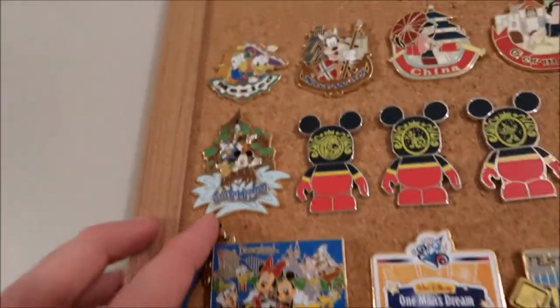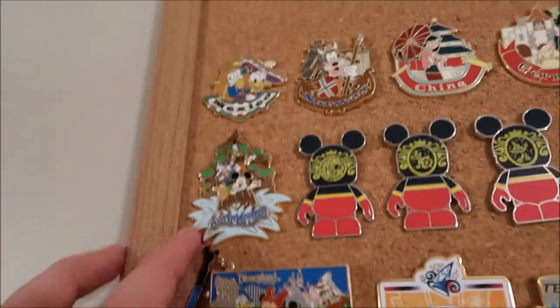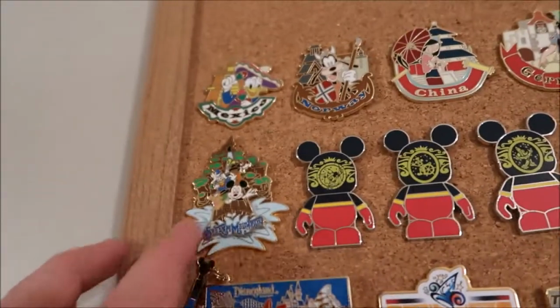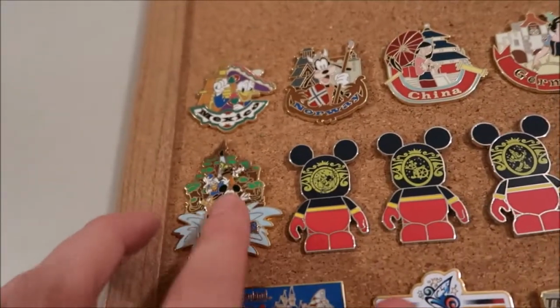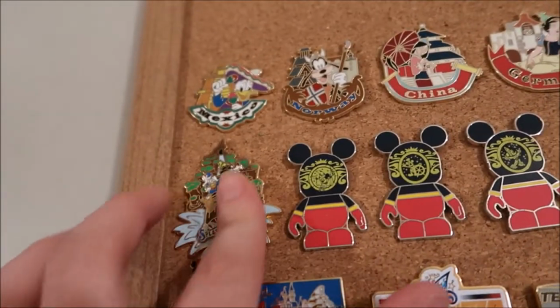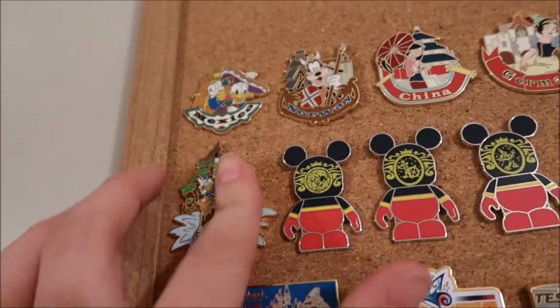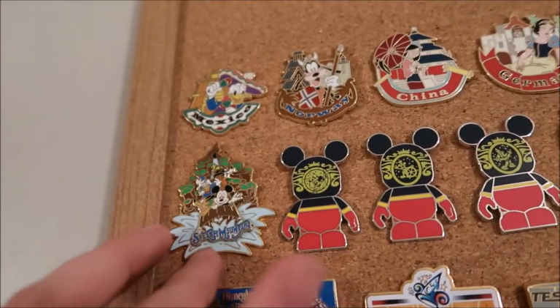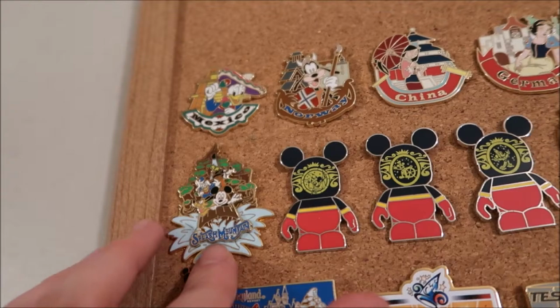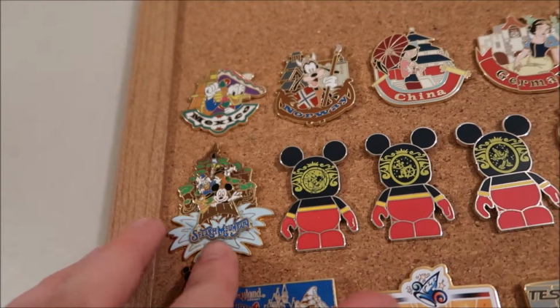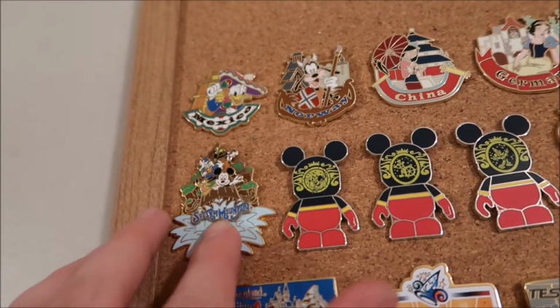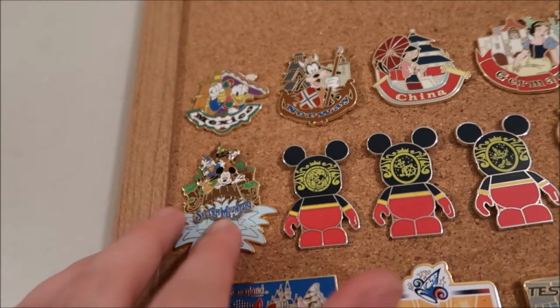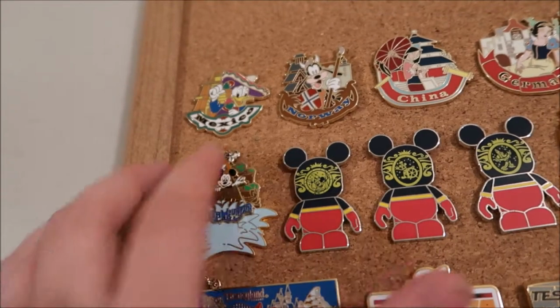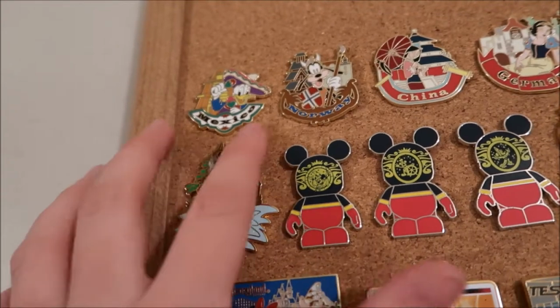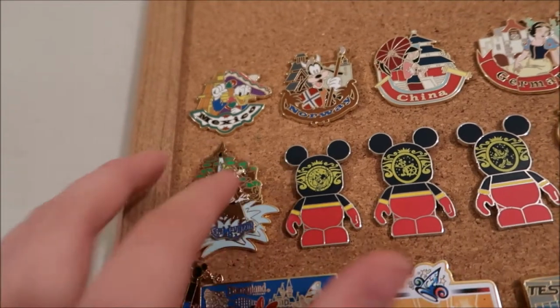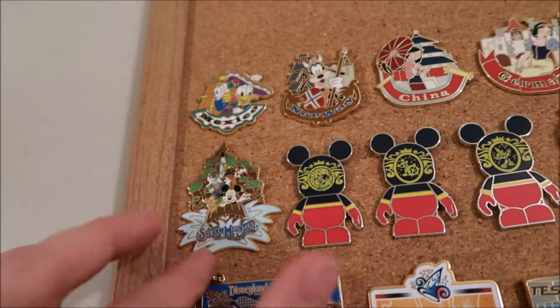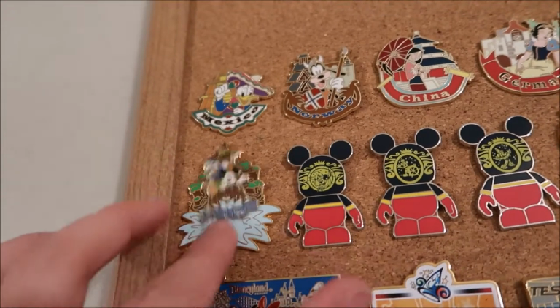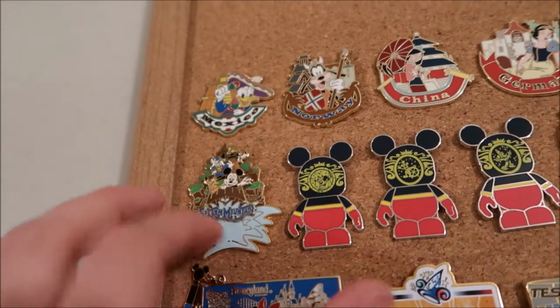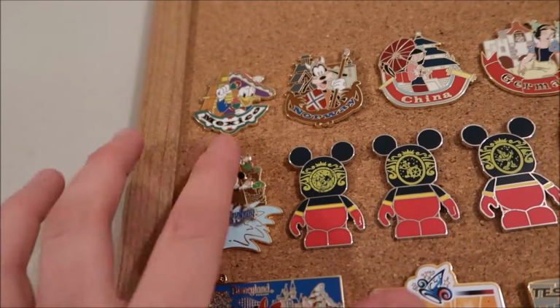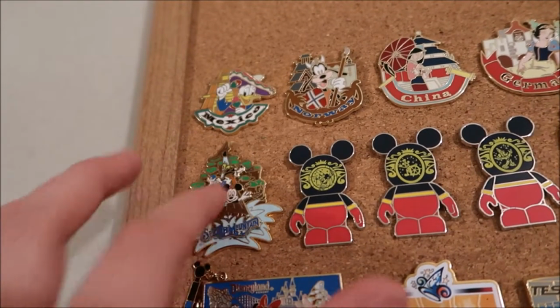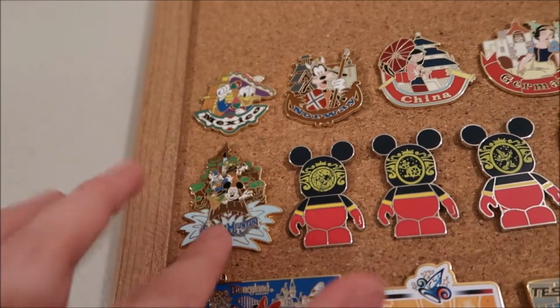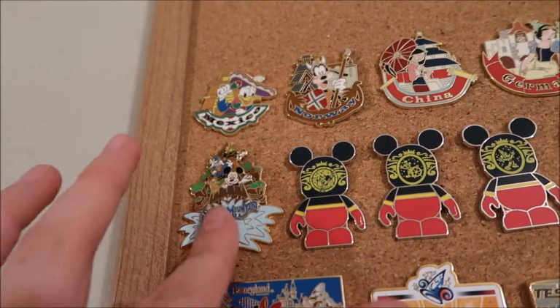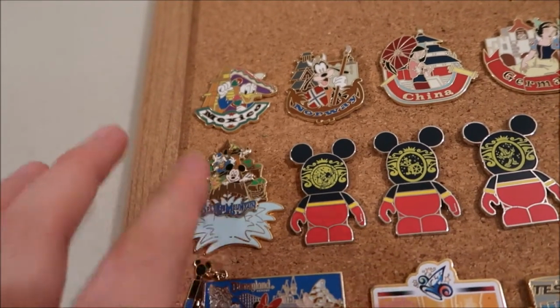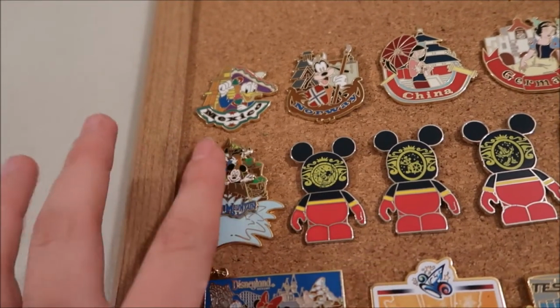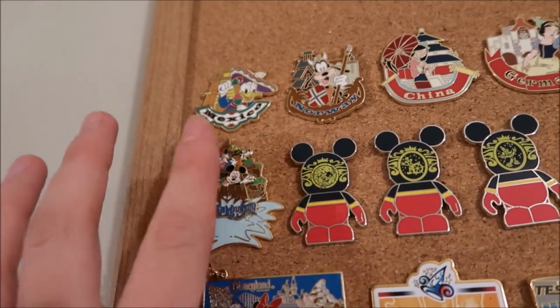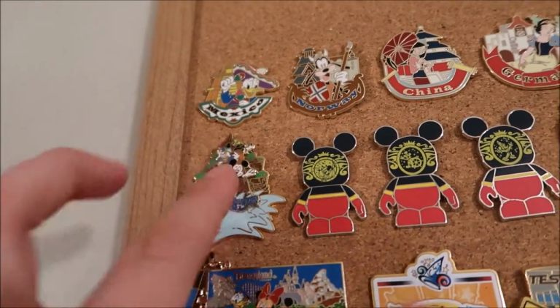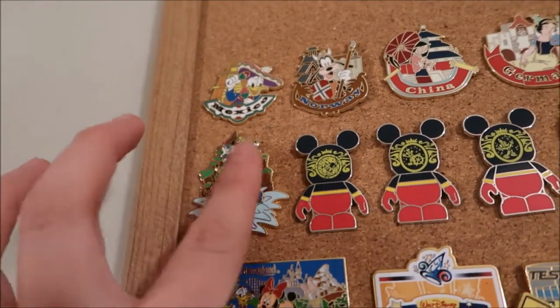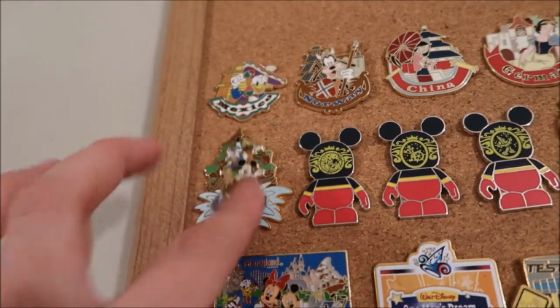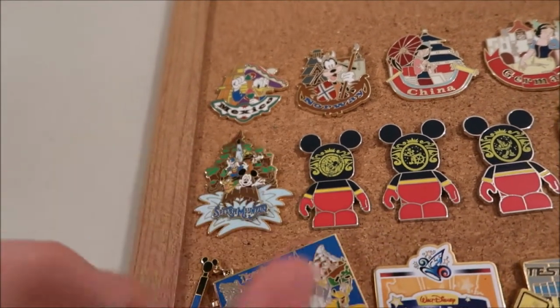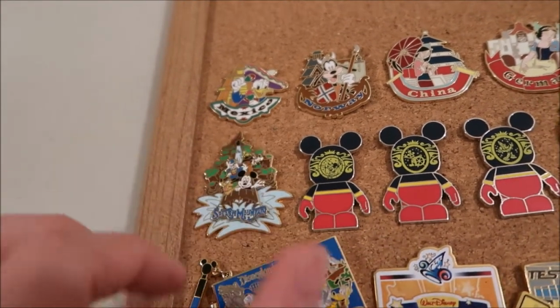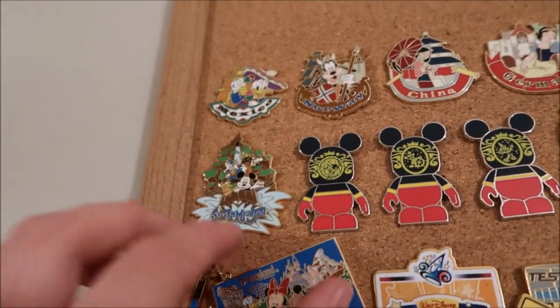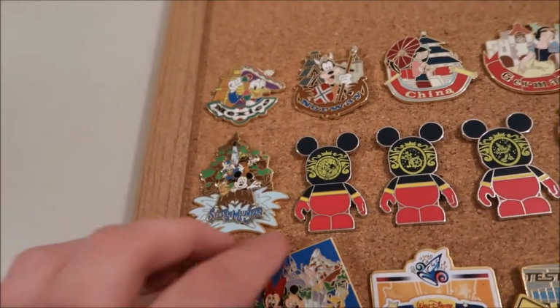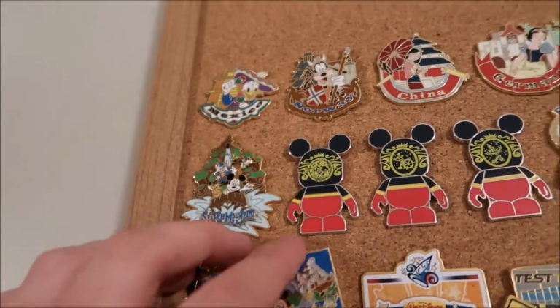And then Splash Mountain — this one's a slider, so it slides up and down showing them going down the hill.